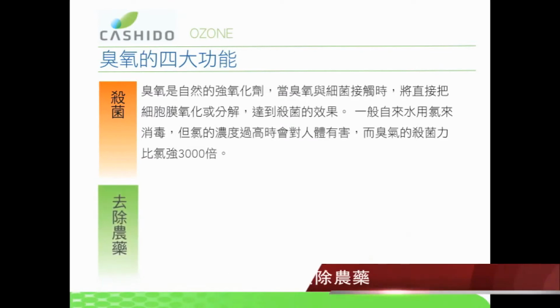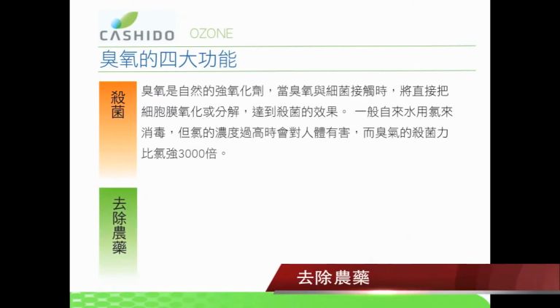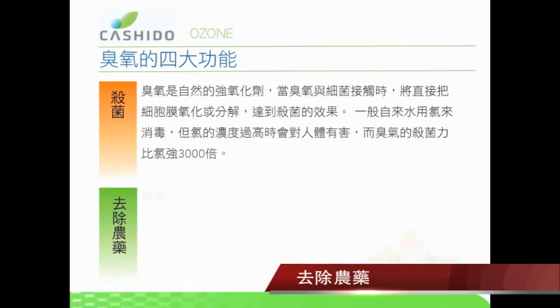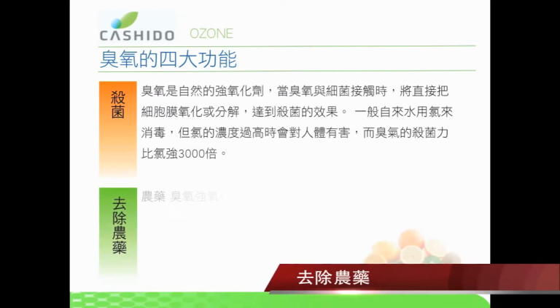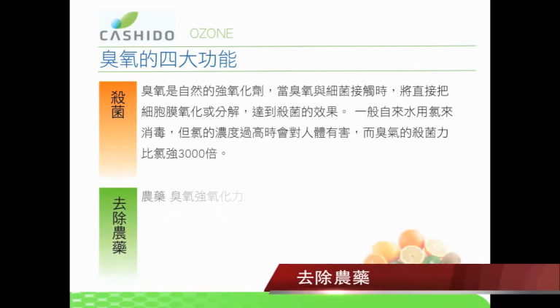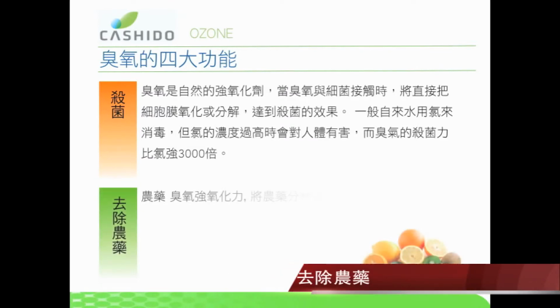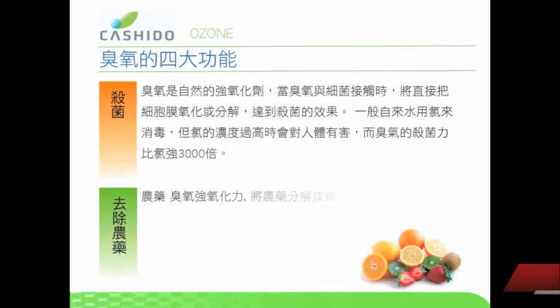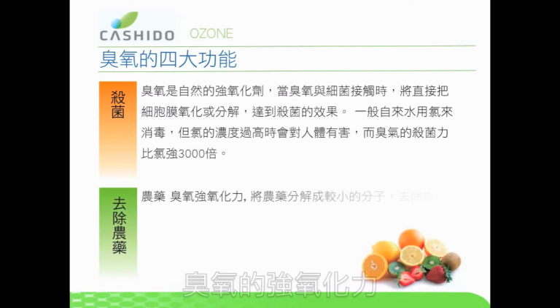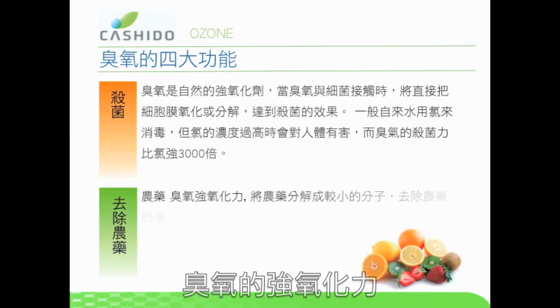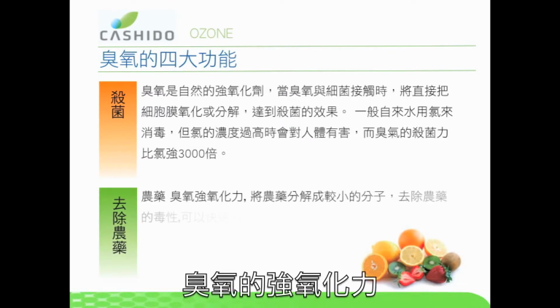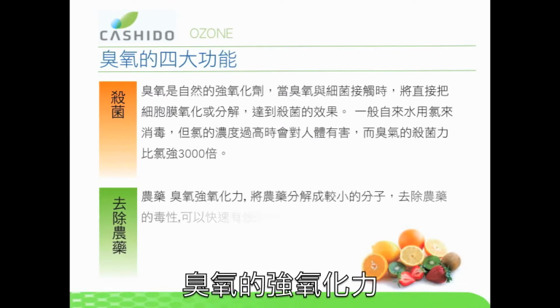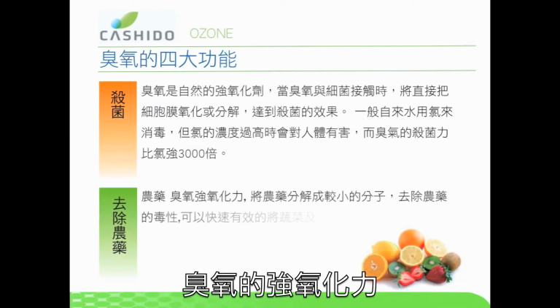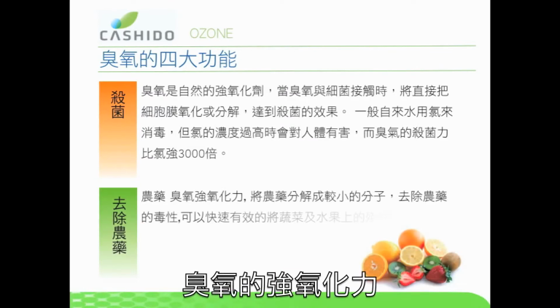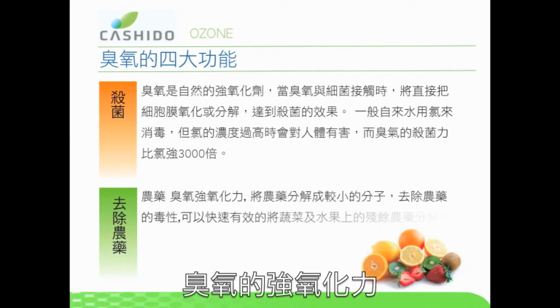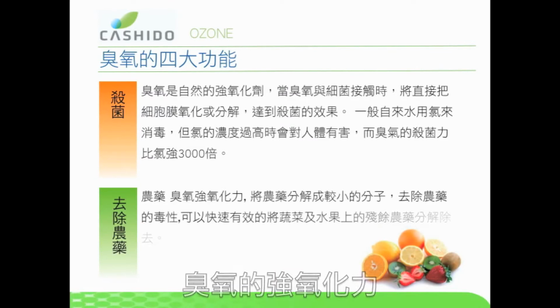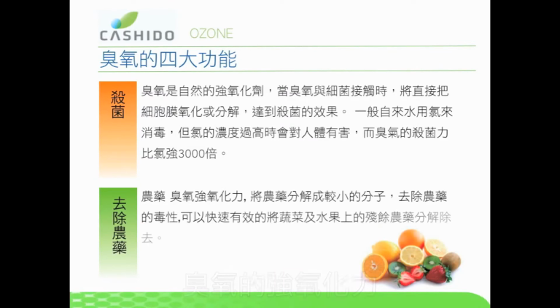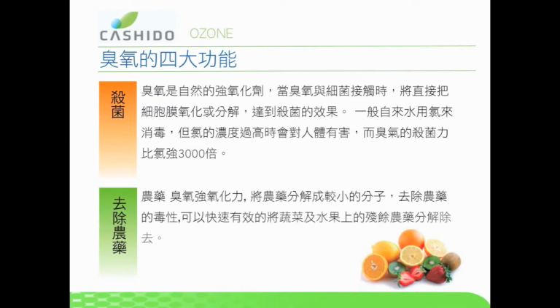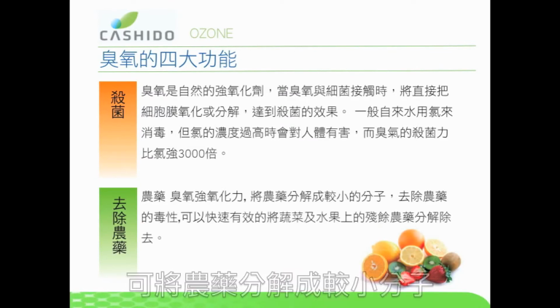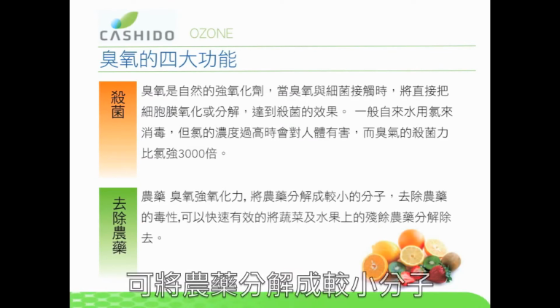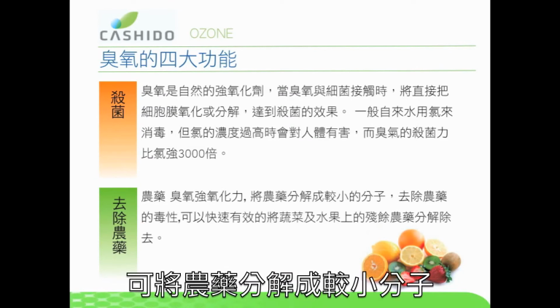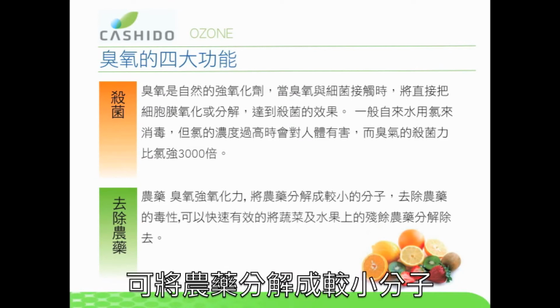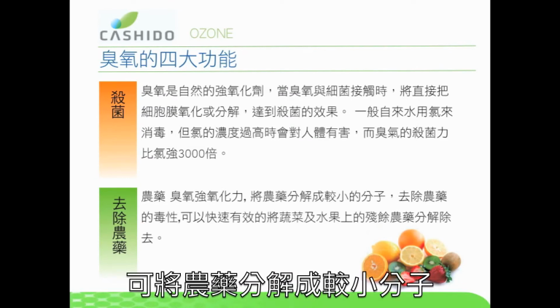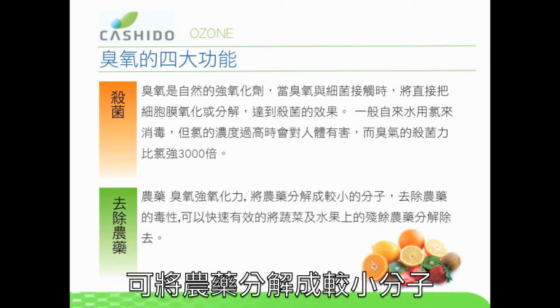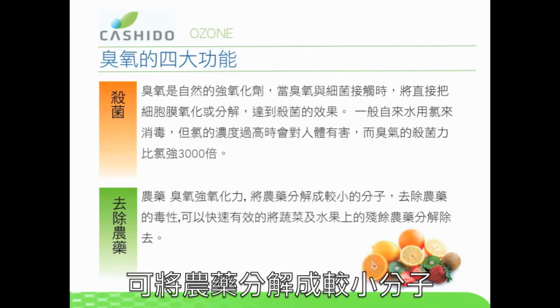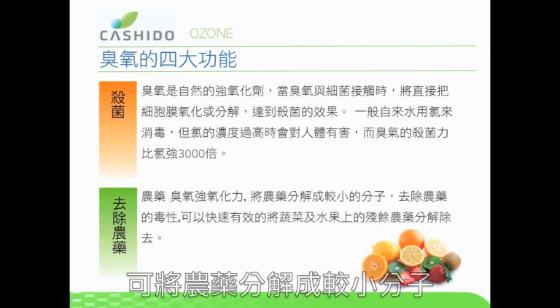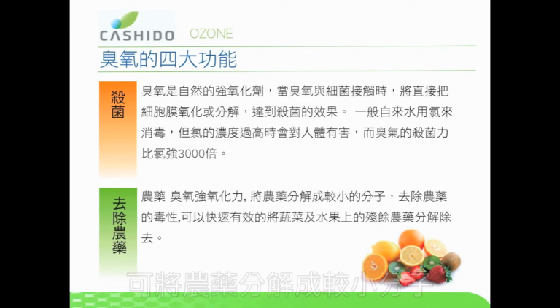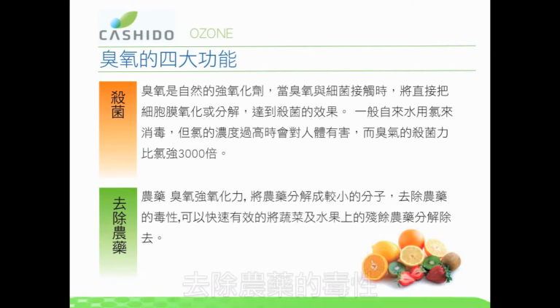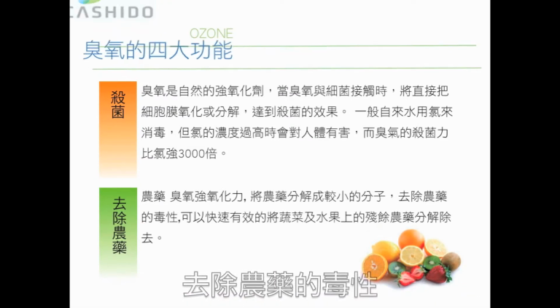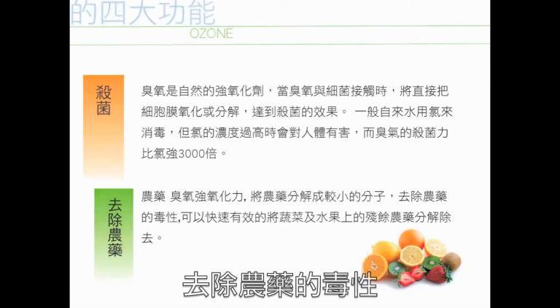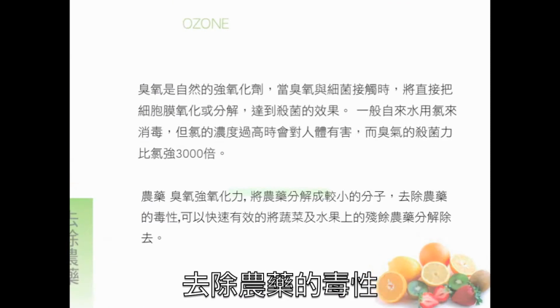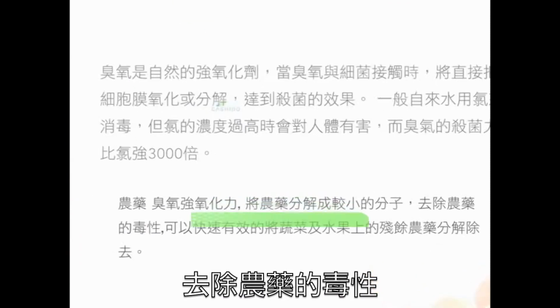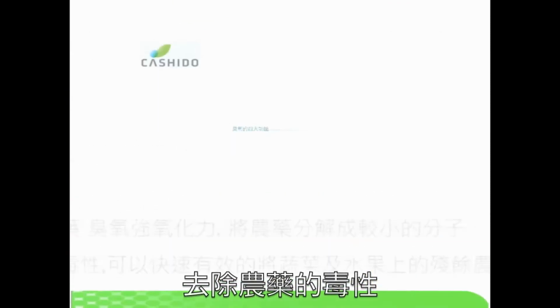Remove Pesticides. Ozone will oxidize pesticides on contact, nullifying the danger.